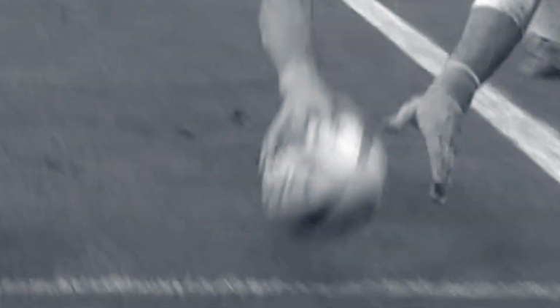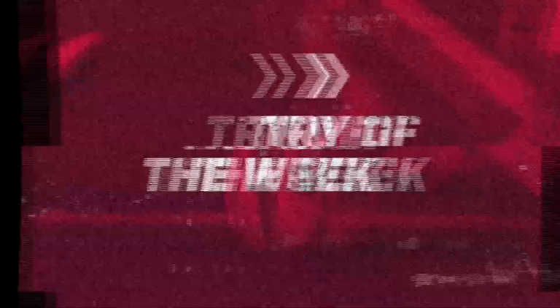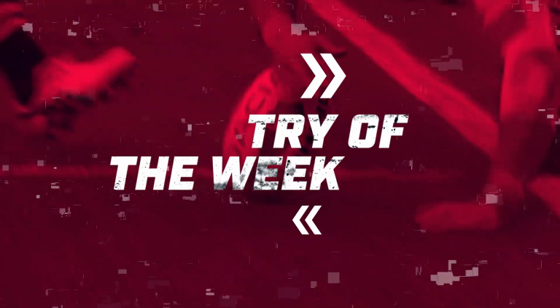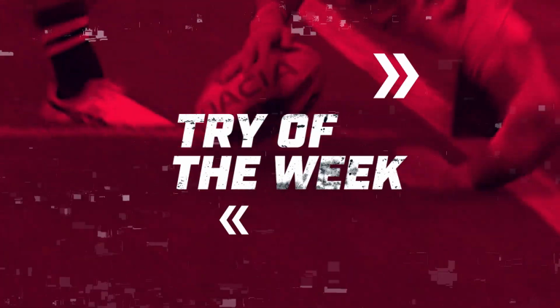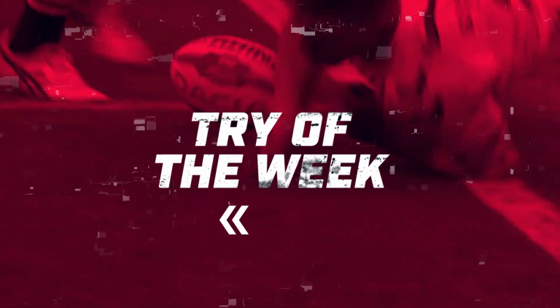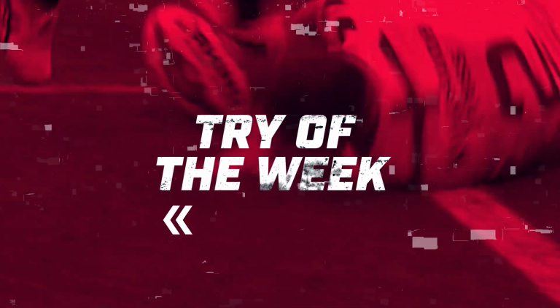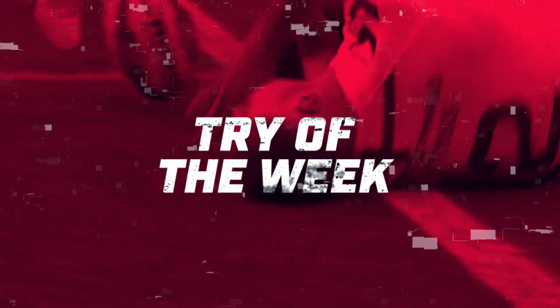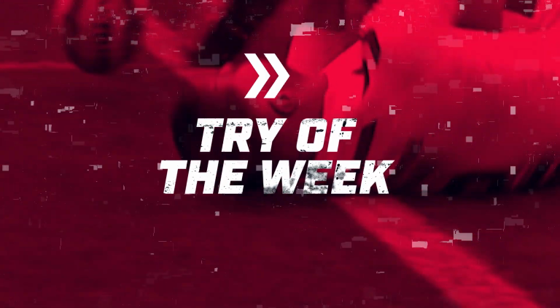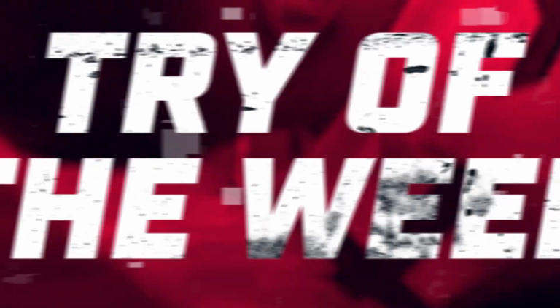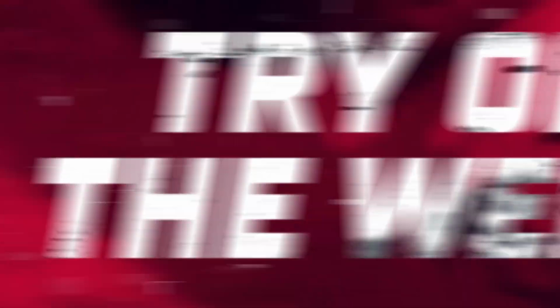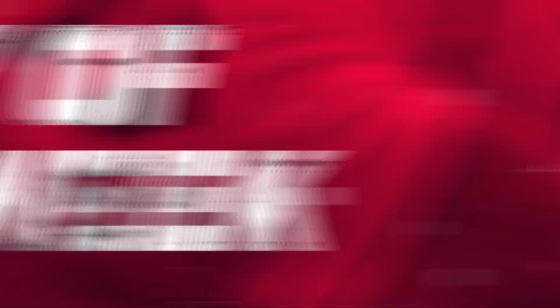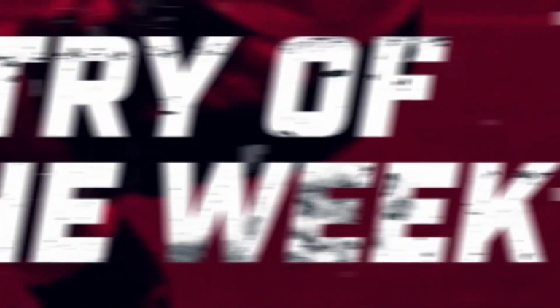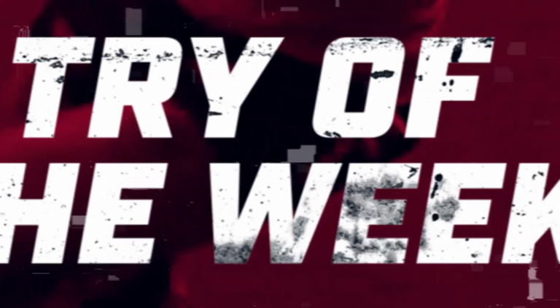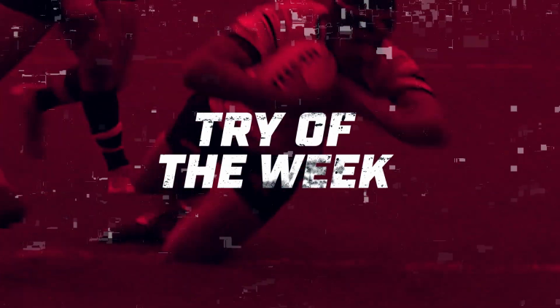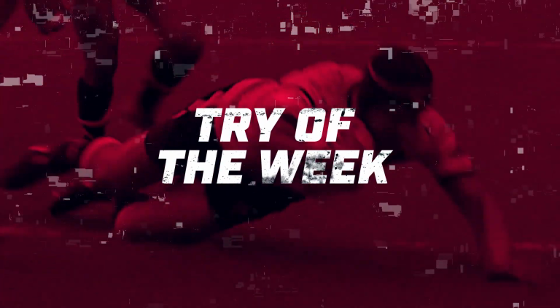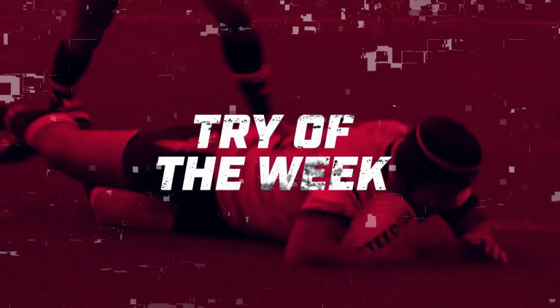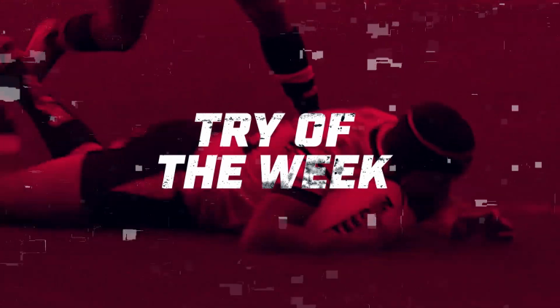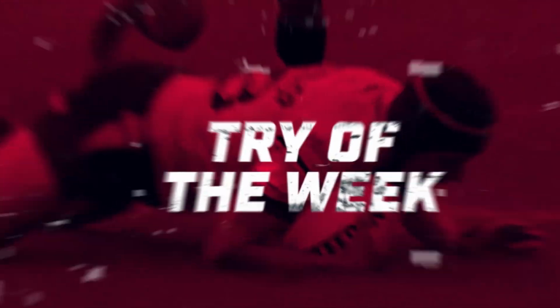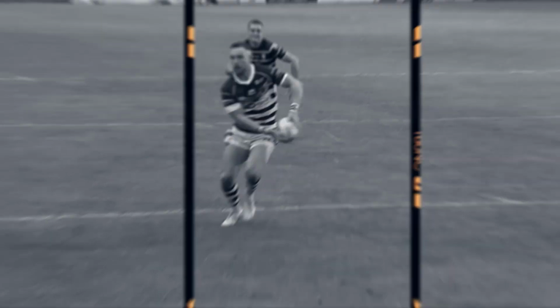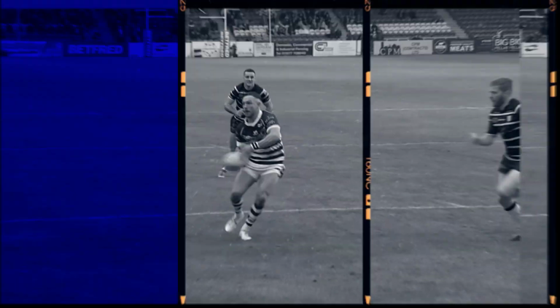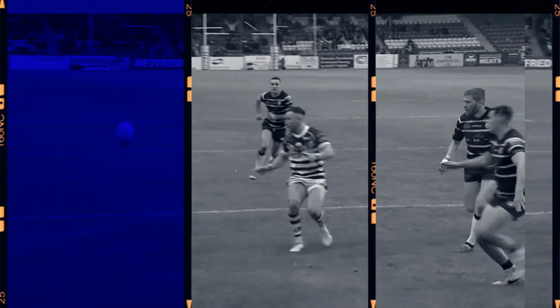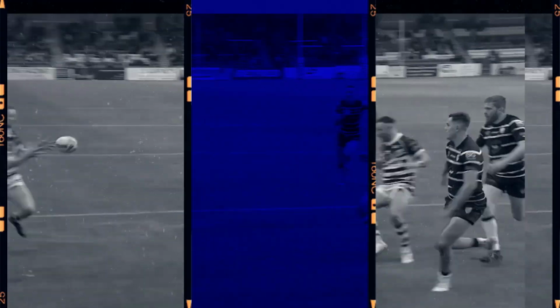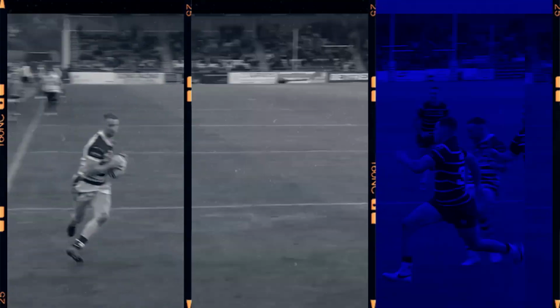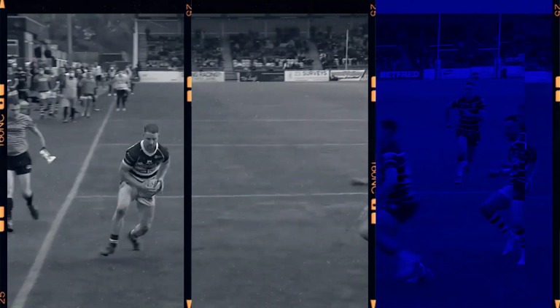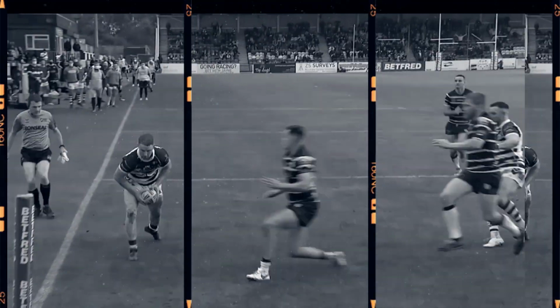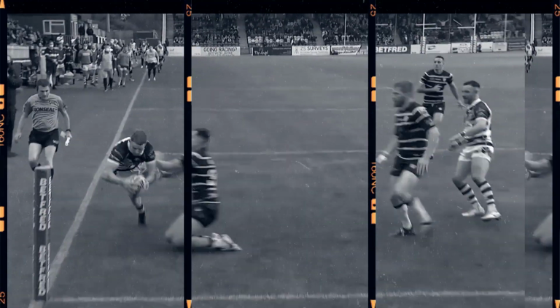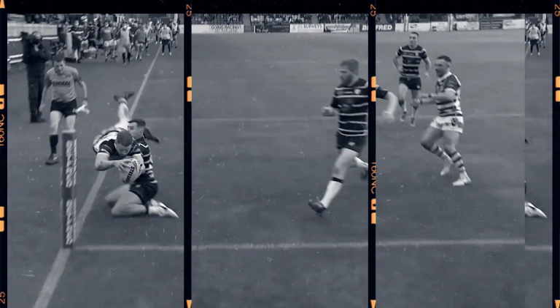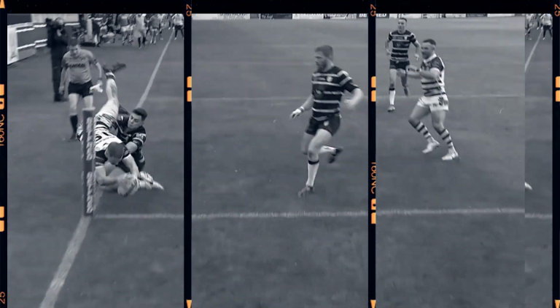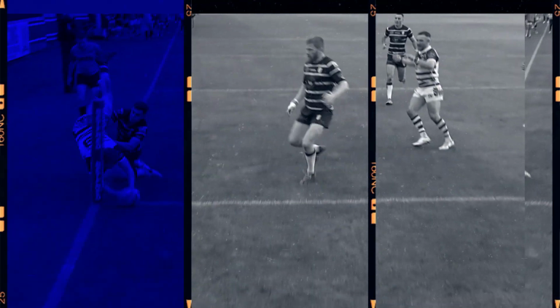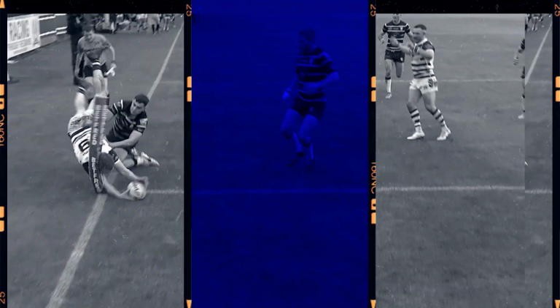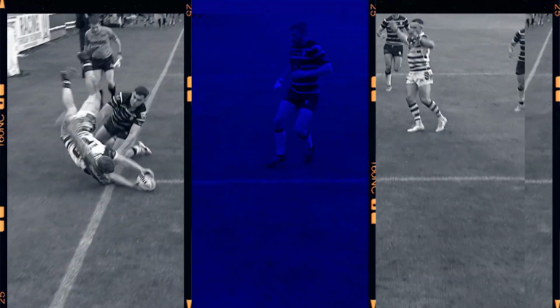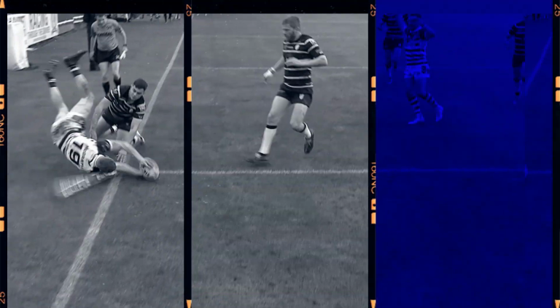Six tries but only one winner. Head to the Rugby League app now to vote for your favourite.